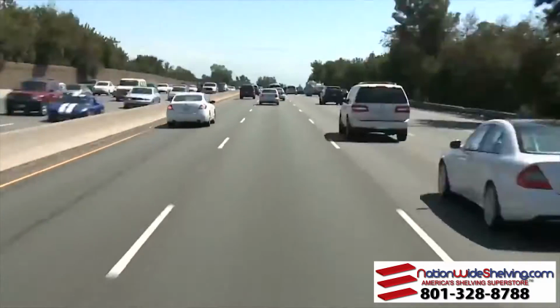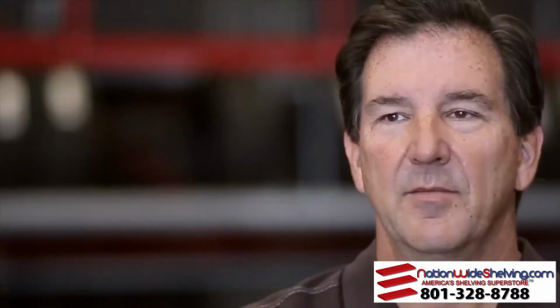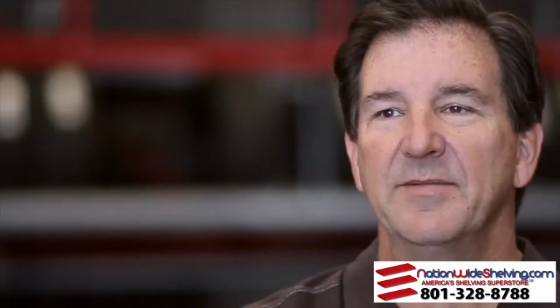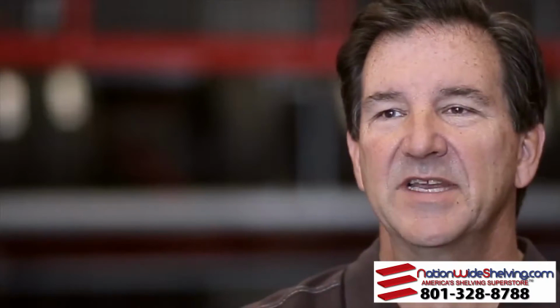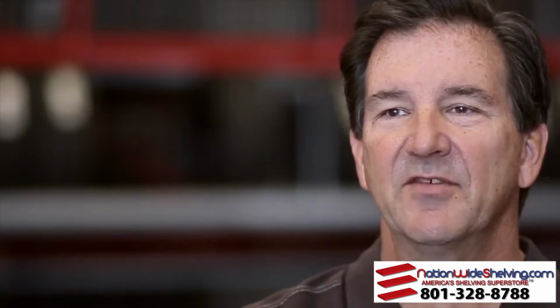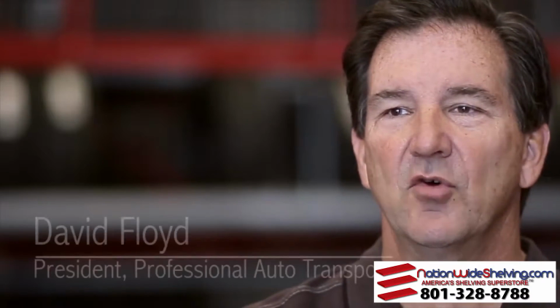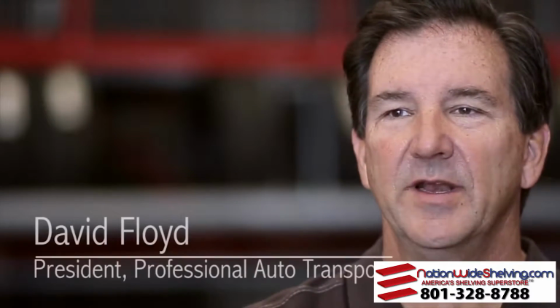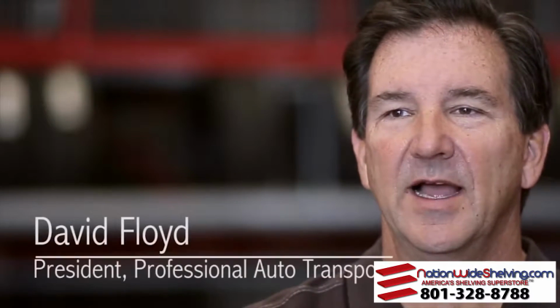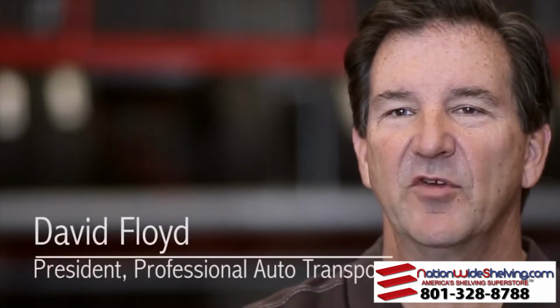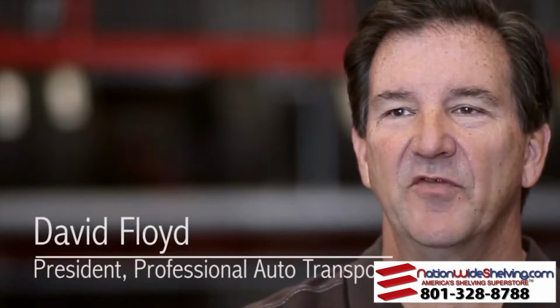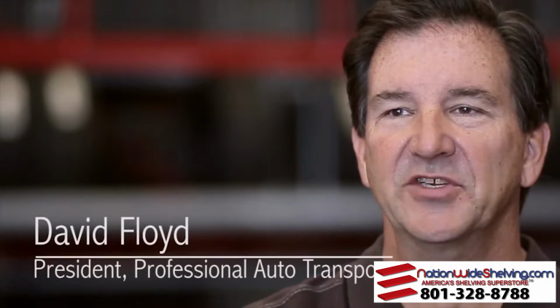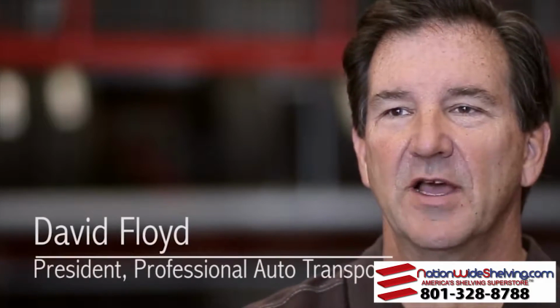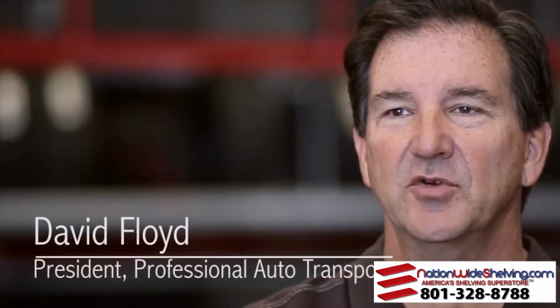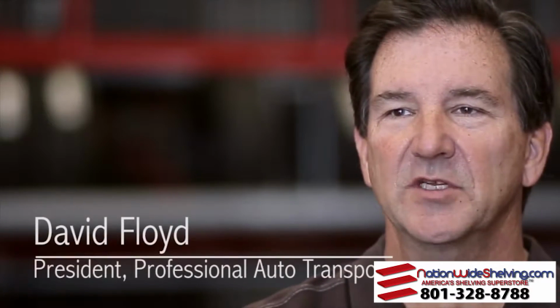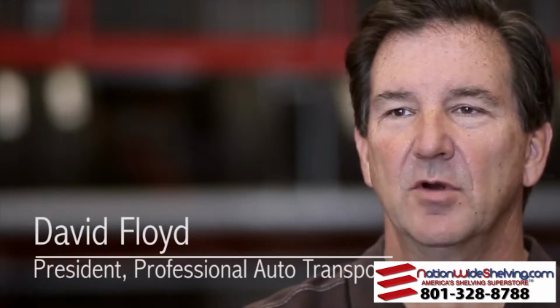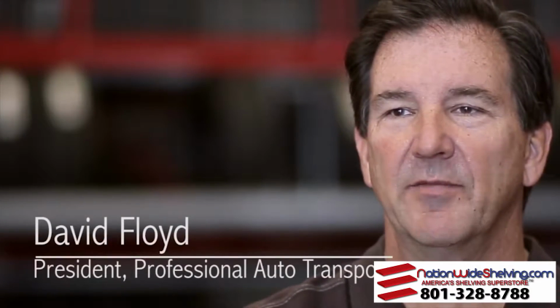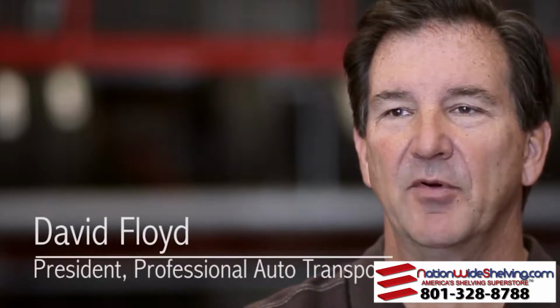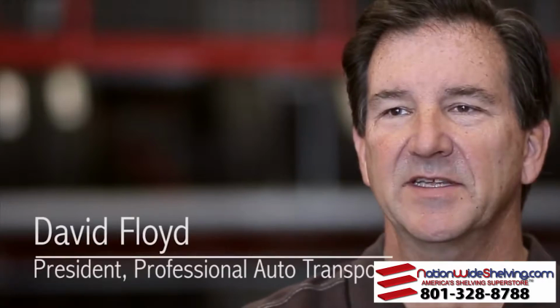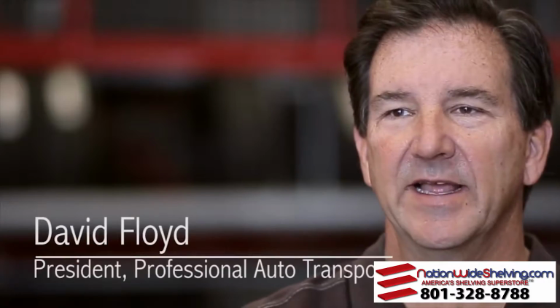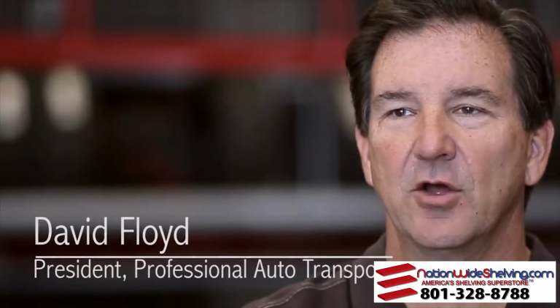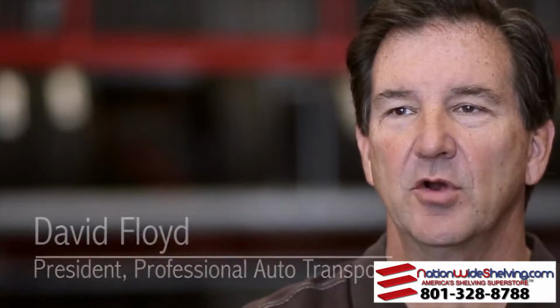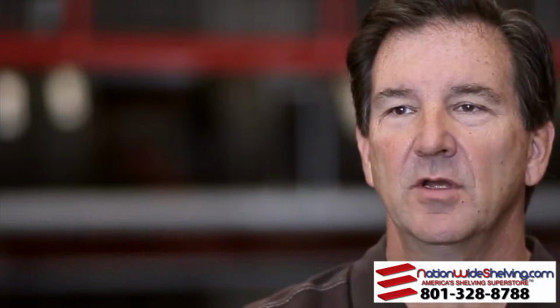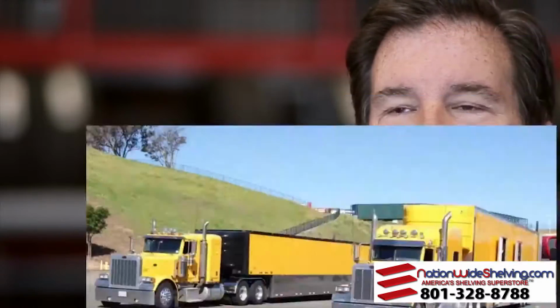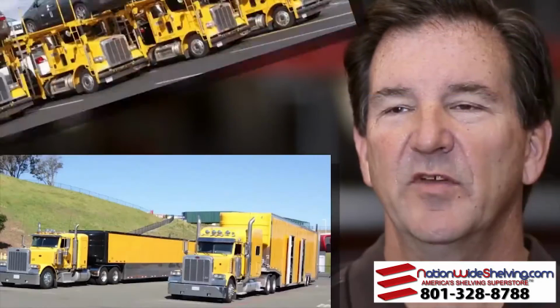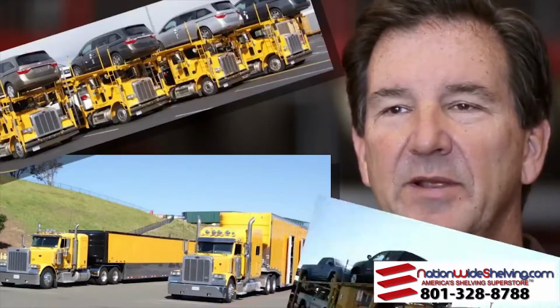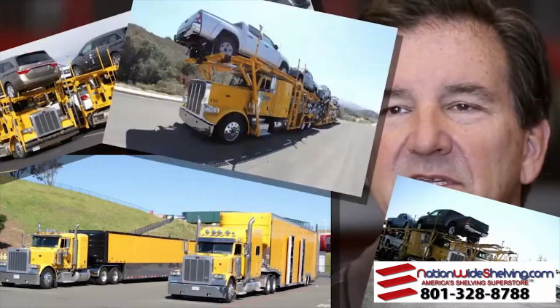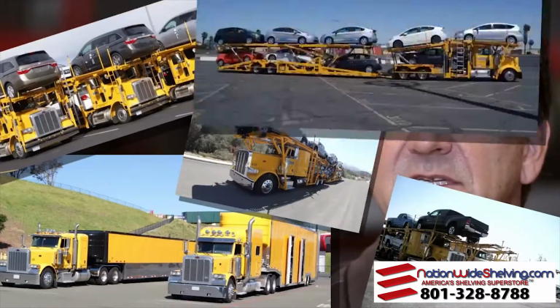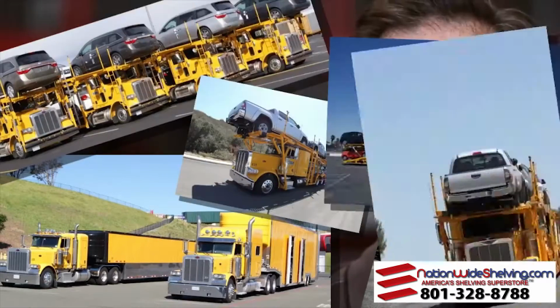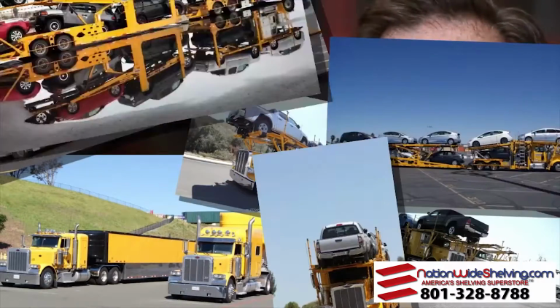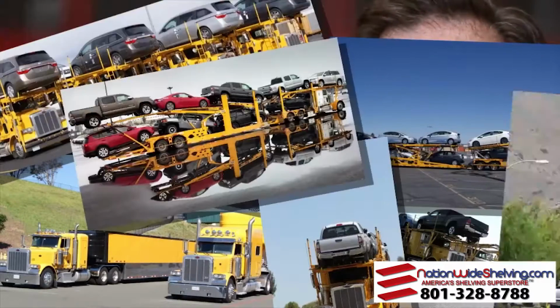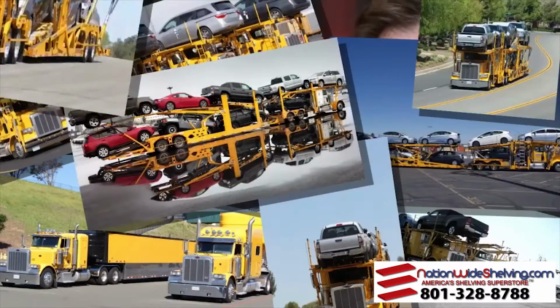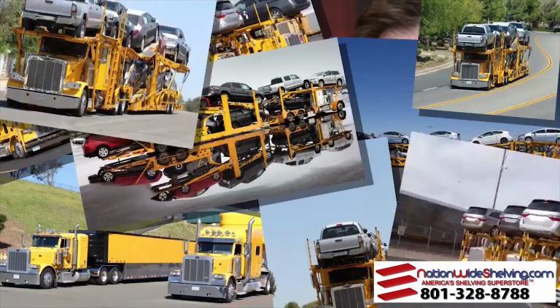My name is David Floyd. I'm with Professional Auto Transport — I'm the president and owner. We've been in business for about 11 years.